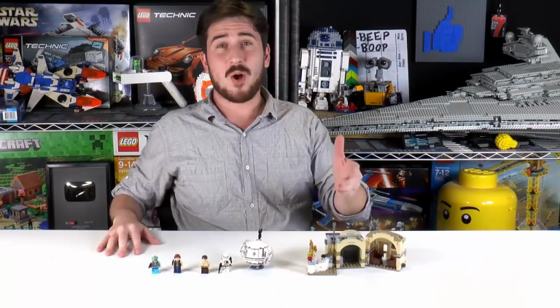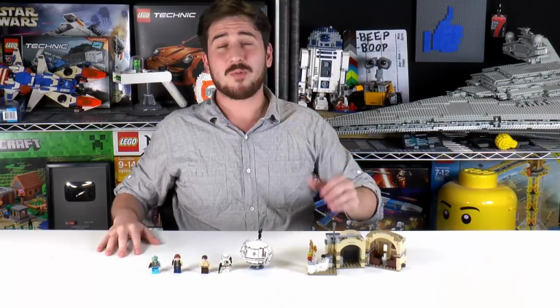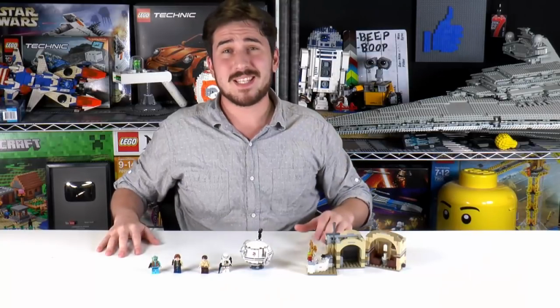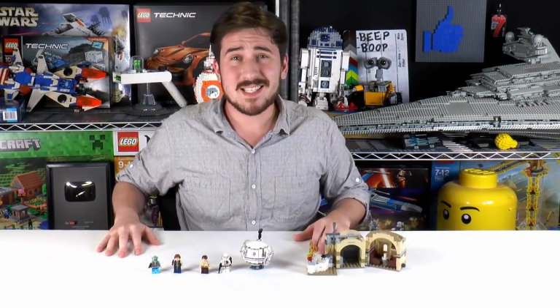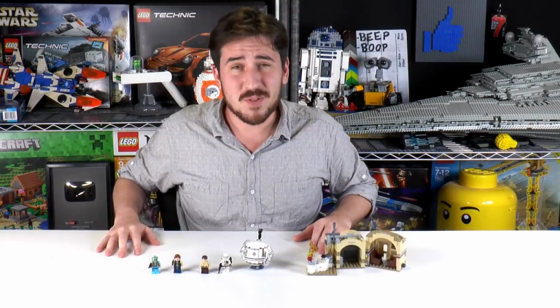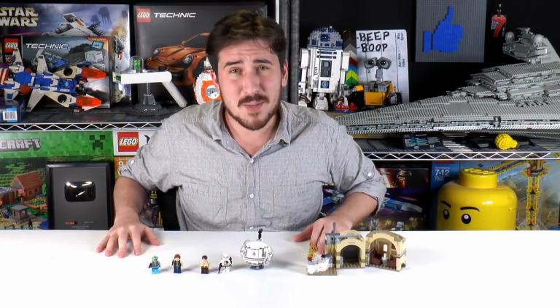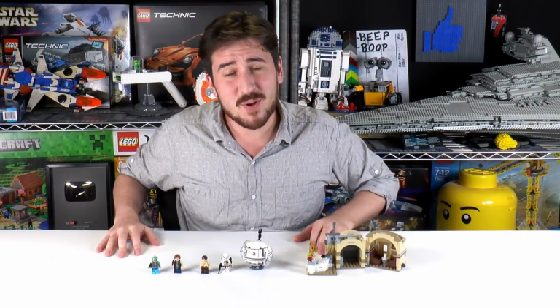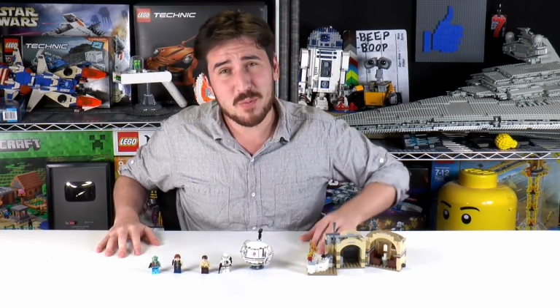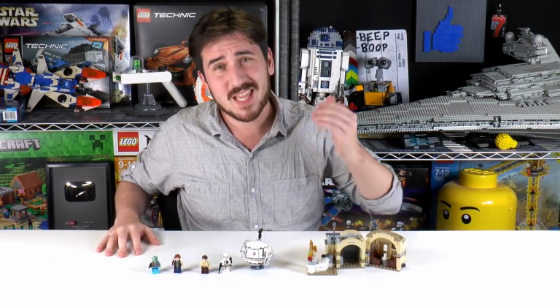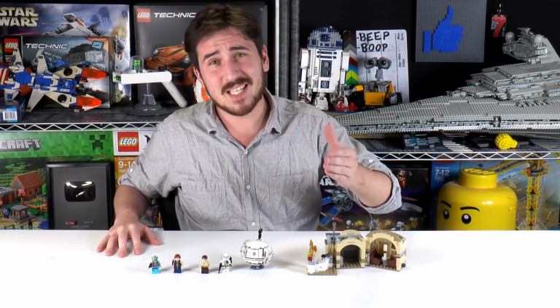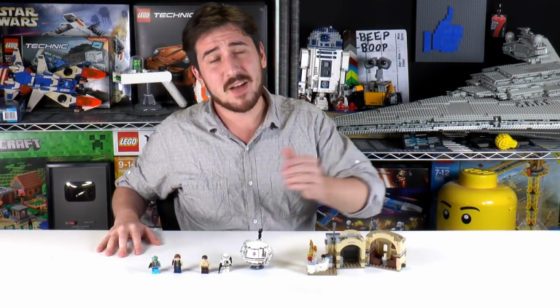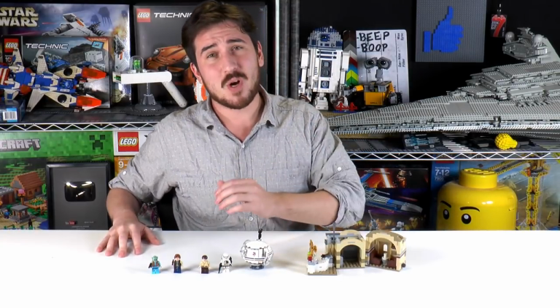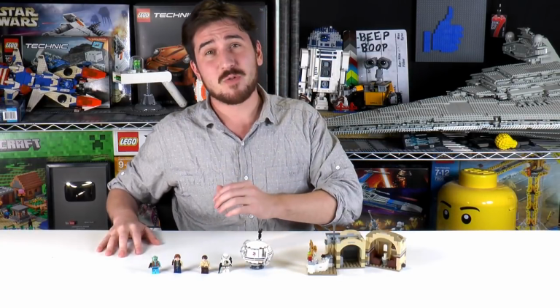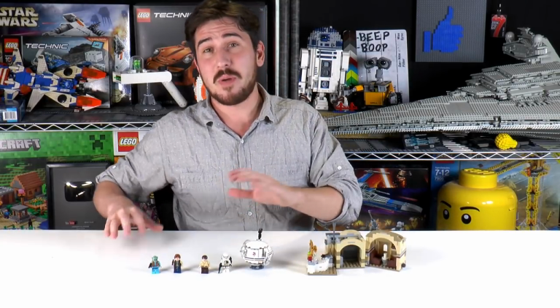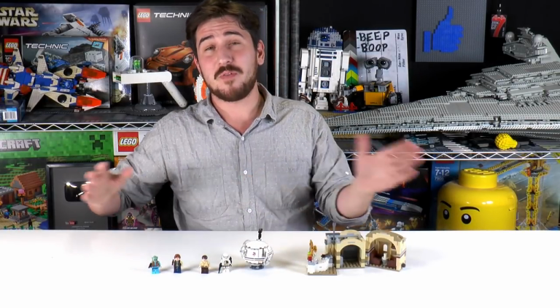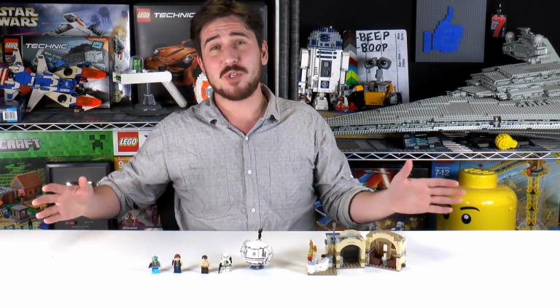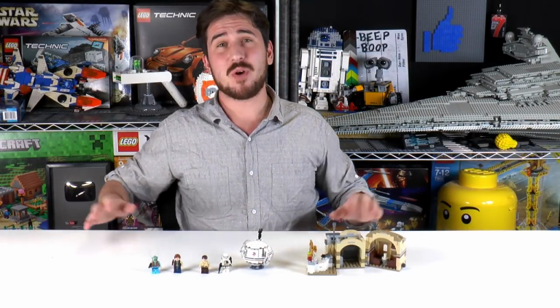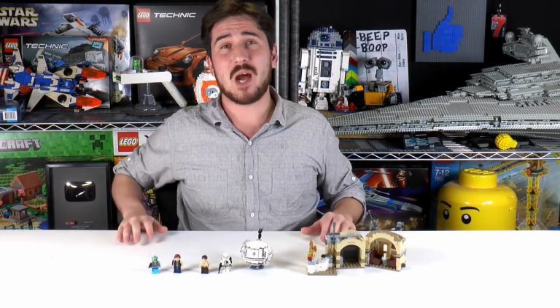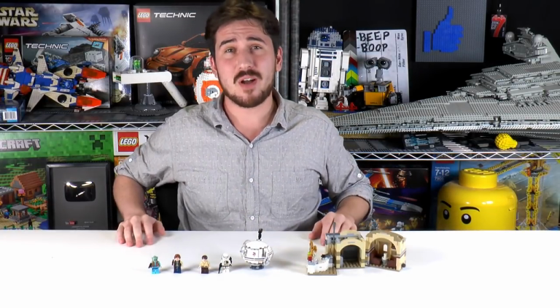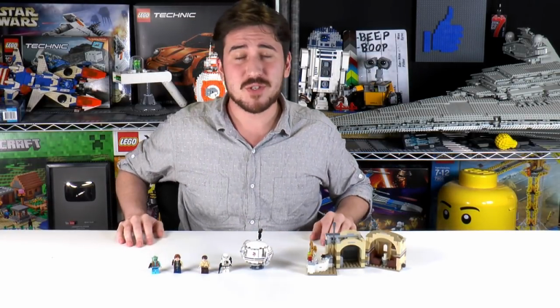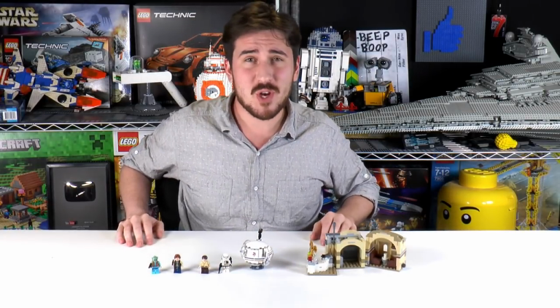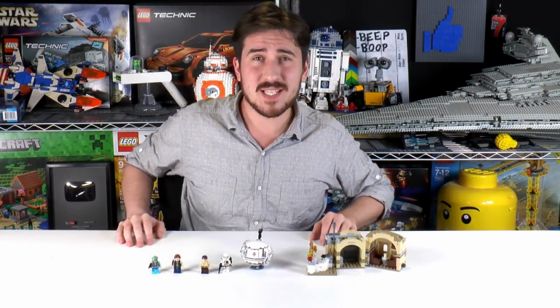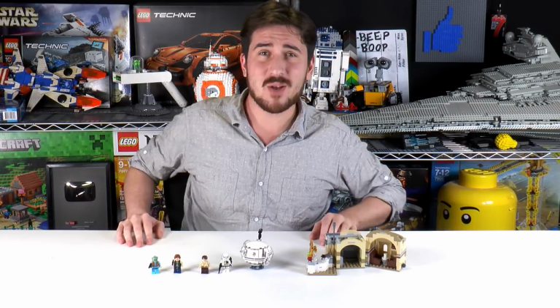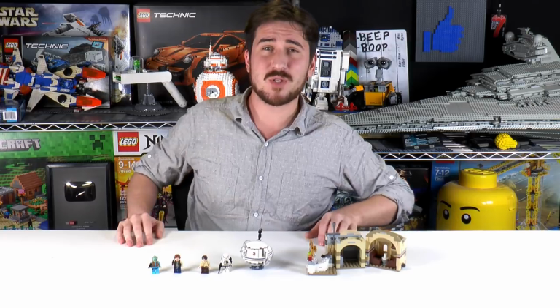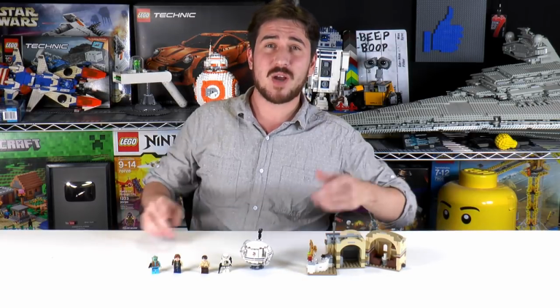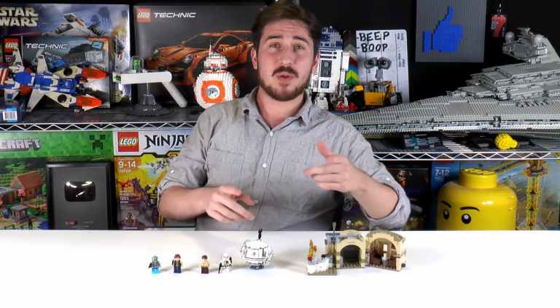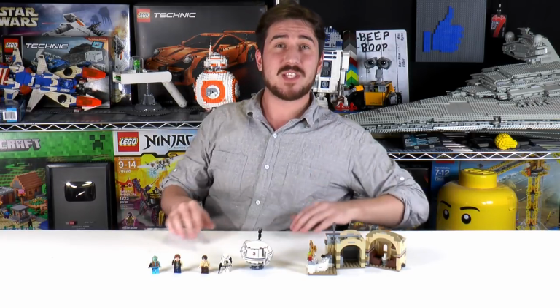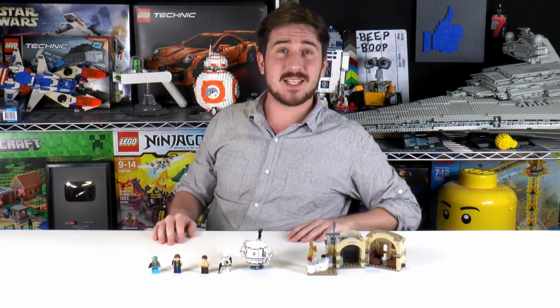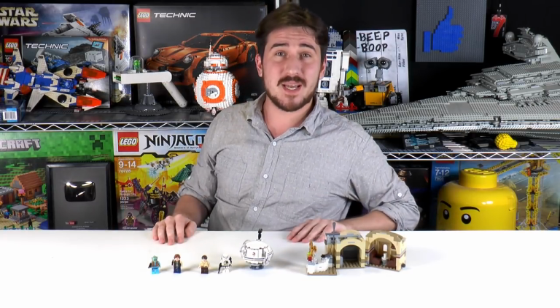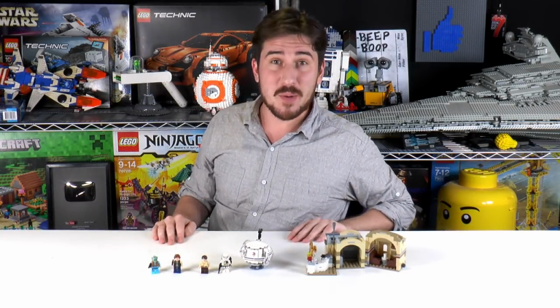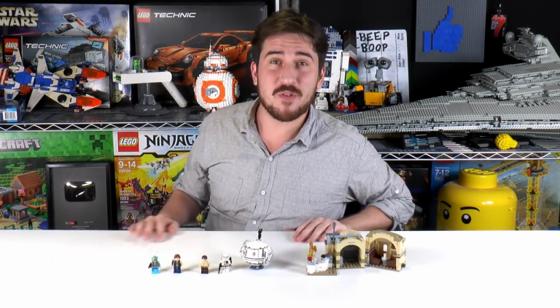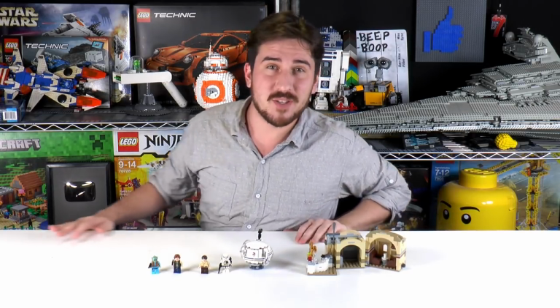All right, that's it for this episode, everybody. Thanks a lot for watching. Remember, if you enjoy our content, you can always like or subscribe. We'll see you next time at Brick Vault.